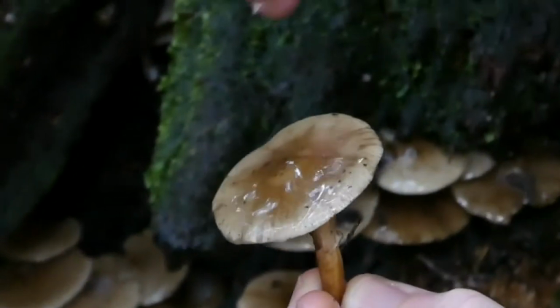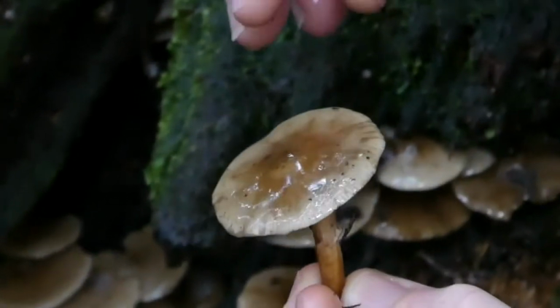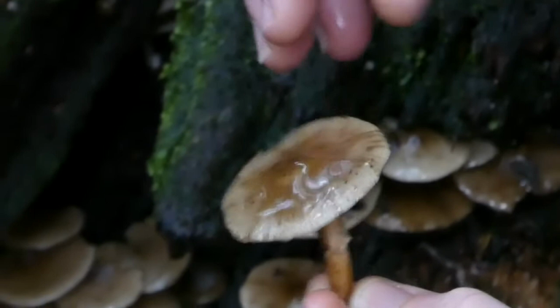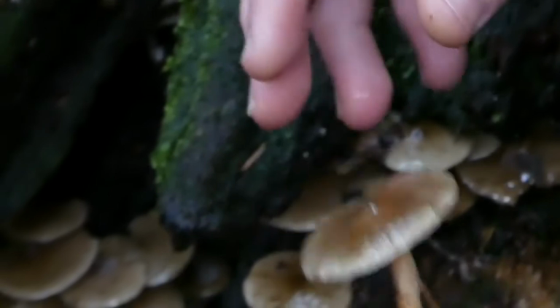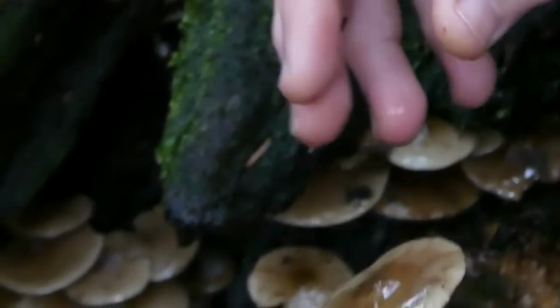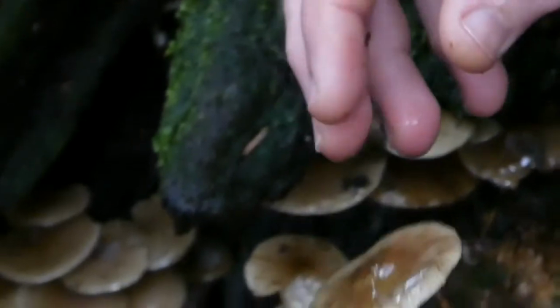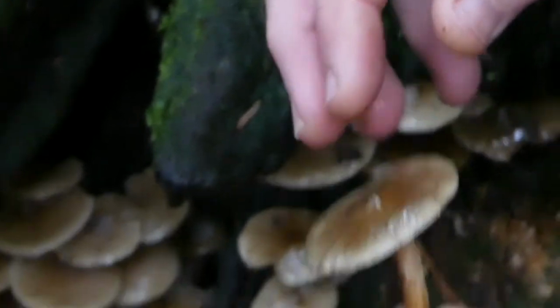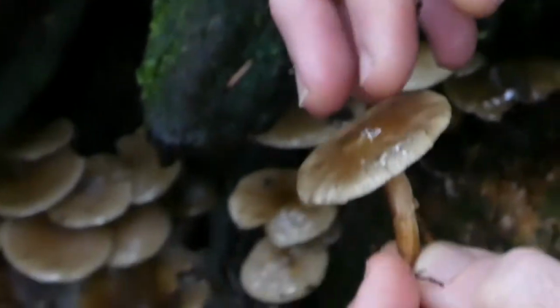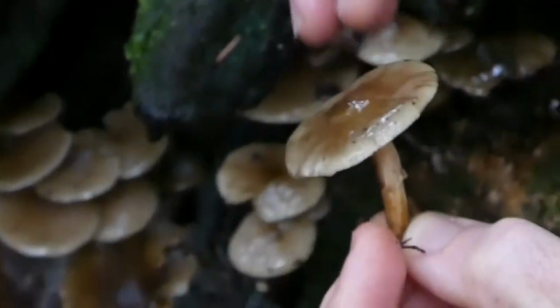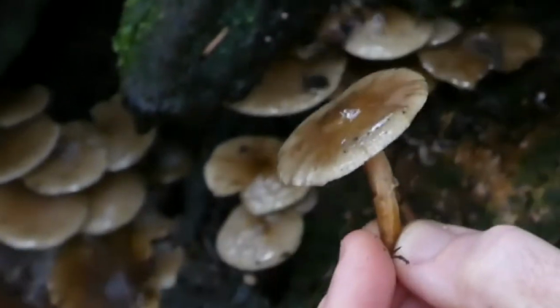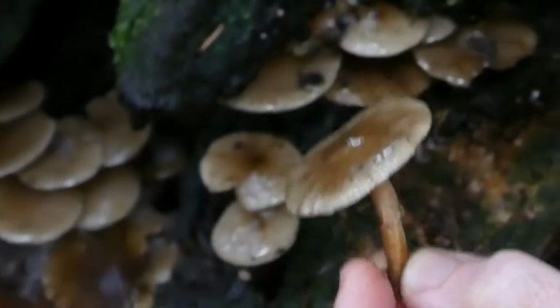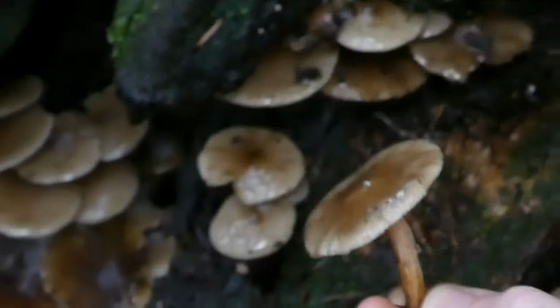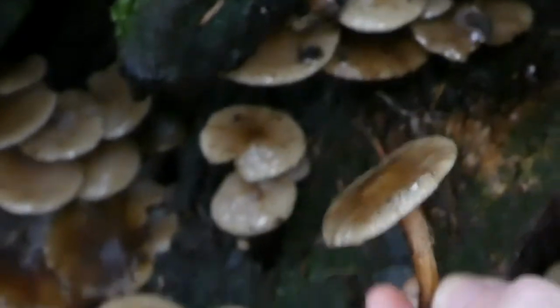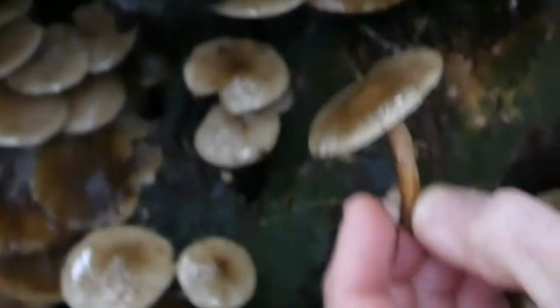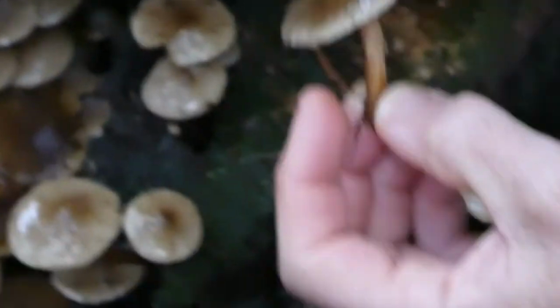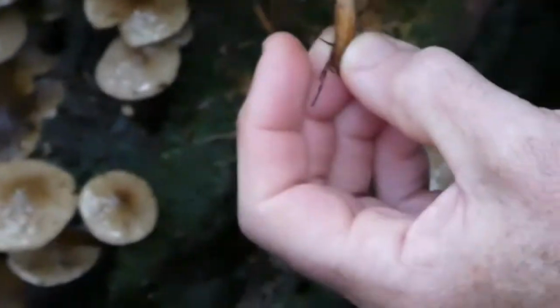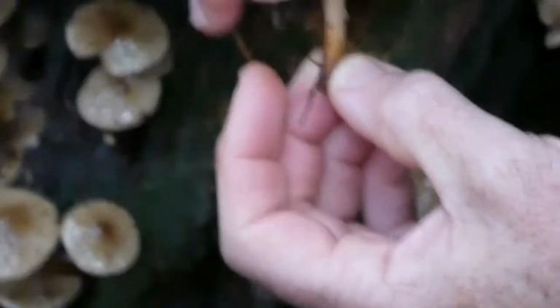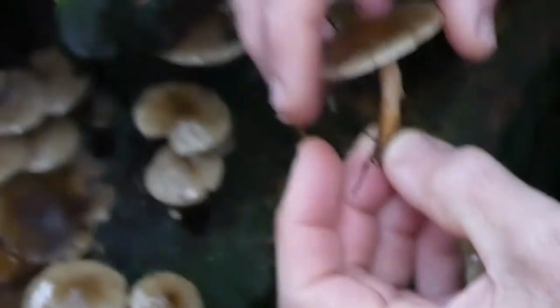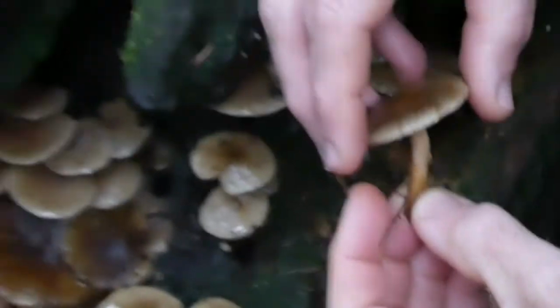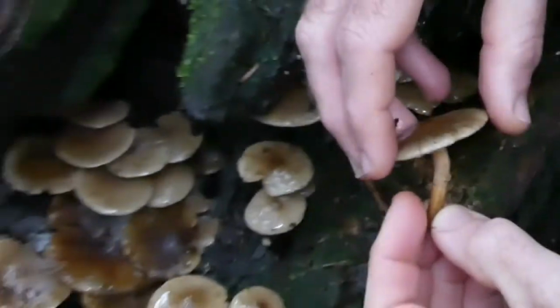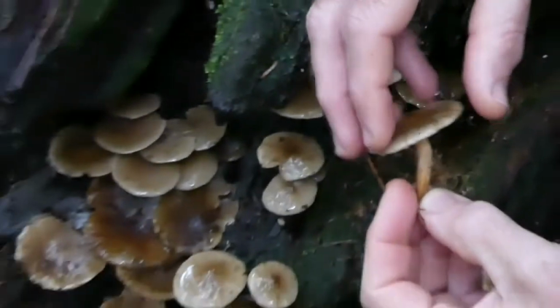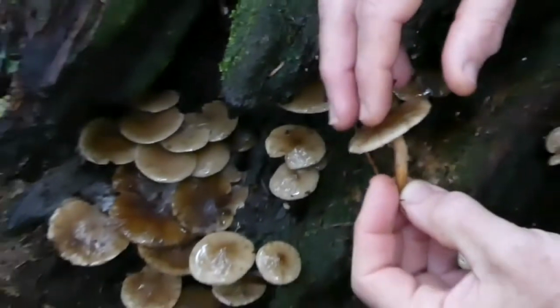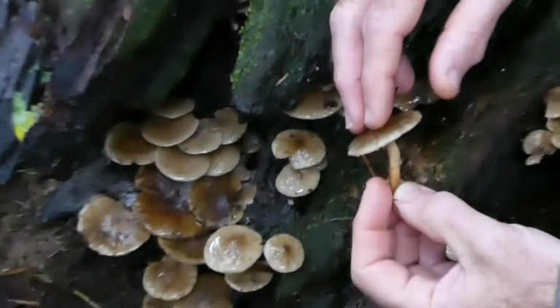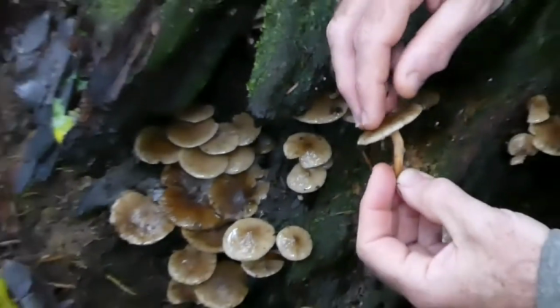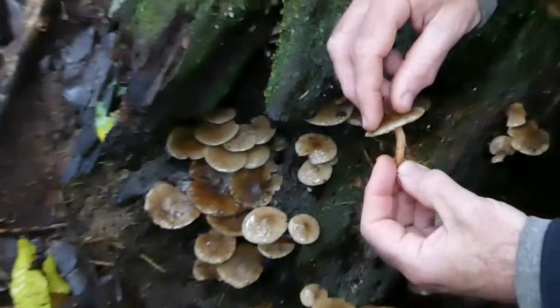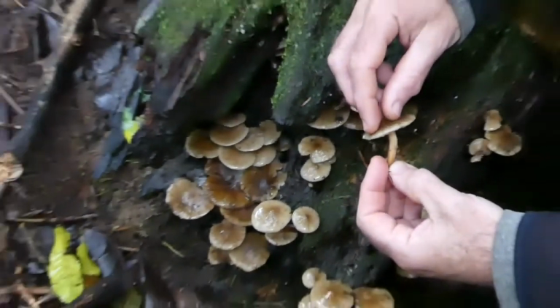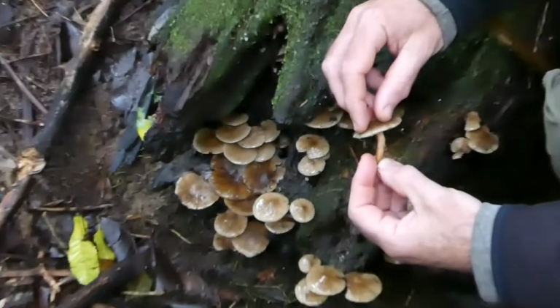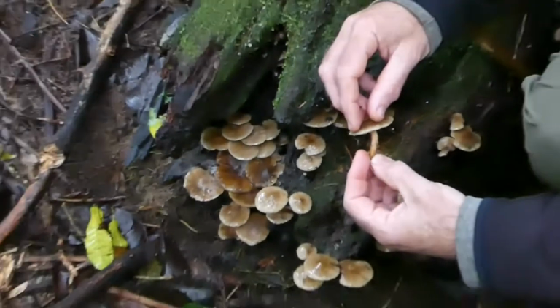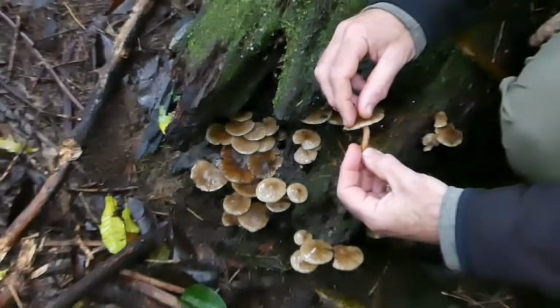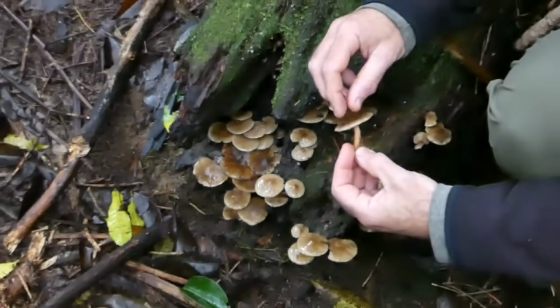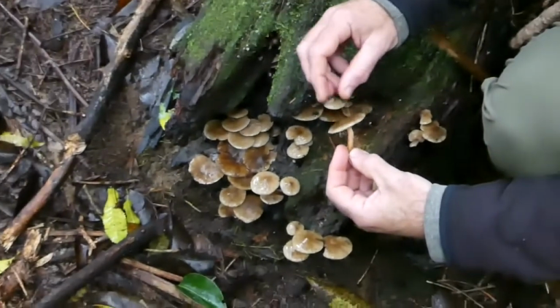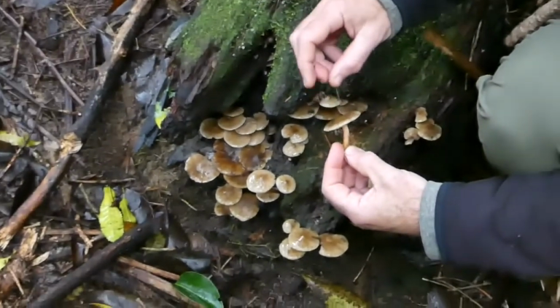So you'll see these guys come up from time to time — one of the most common native species that you'll find around in an urban environment.